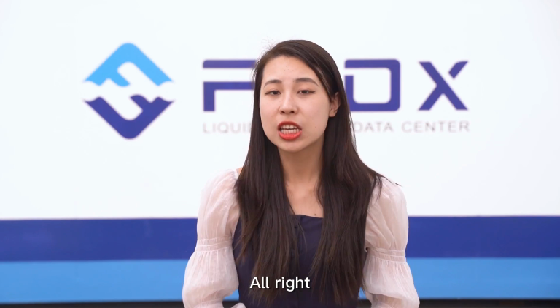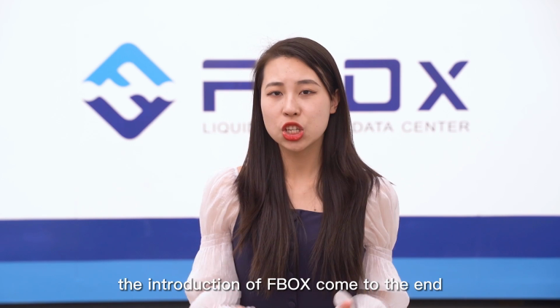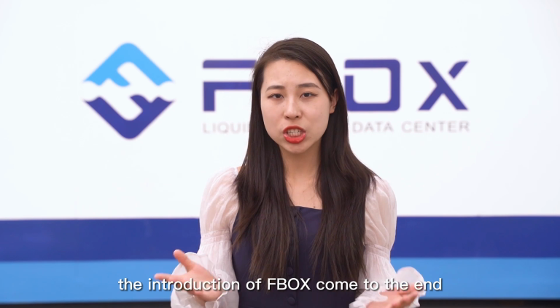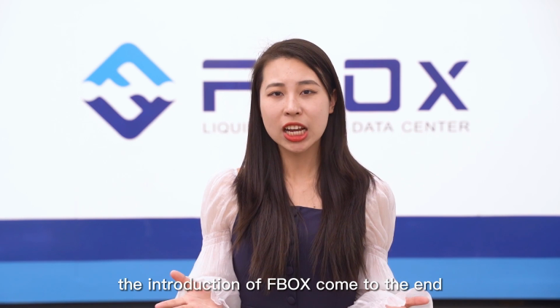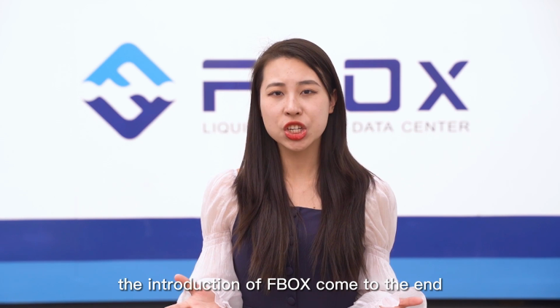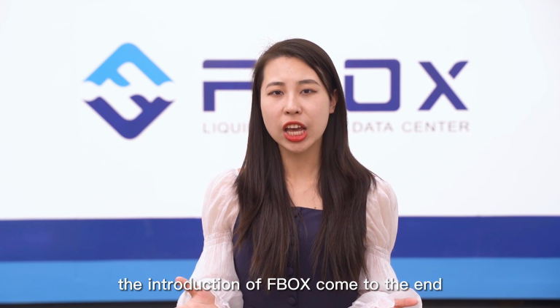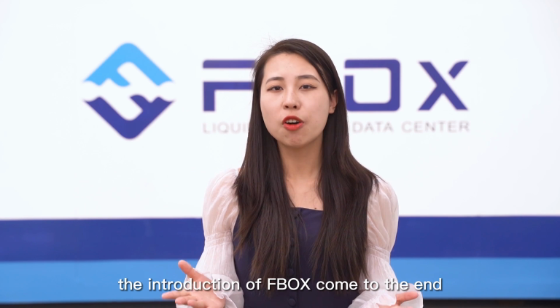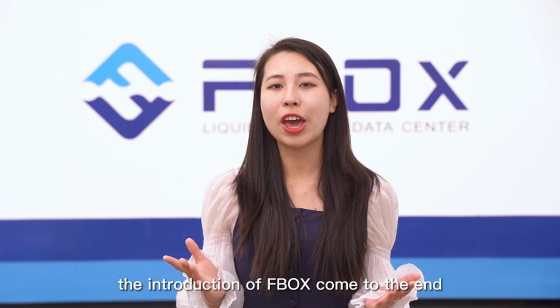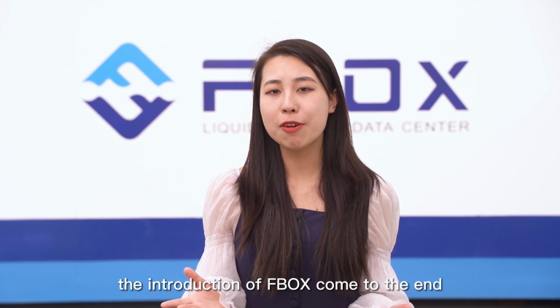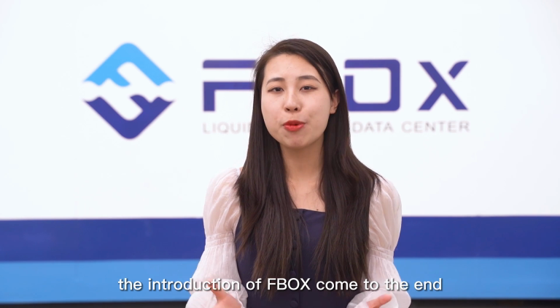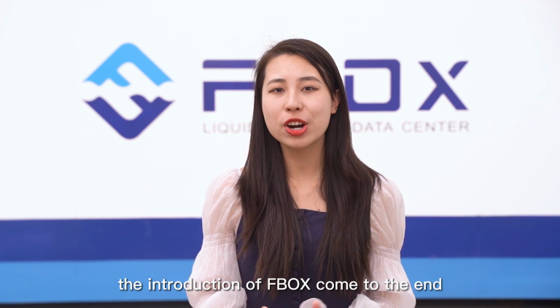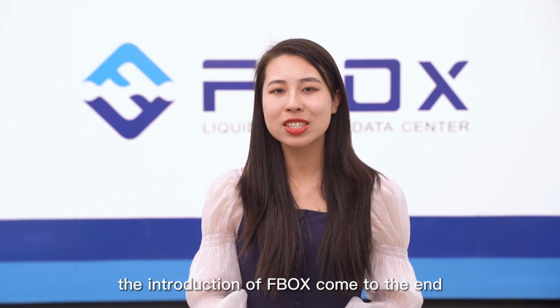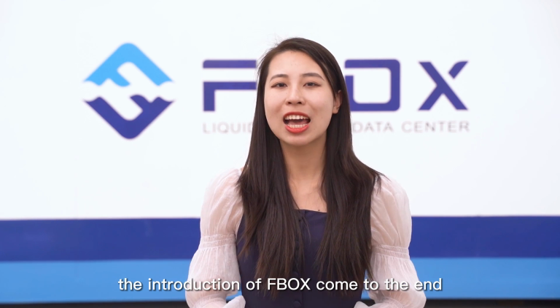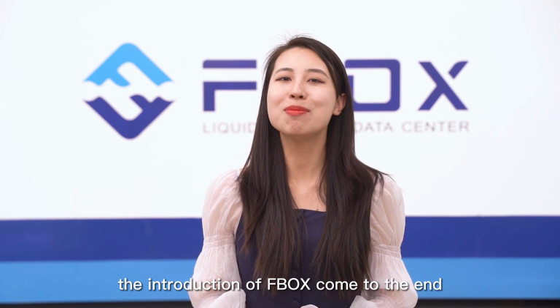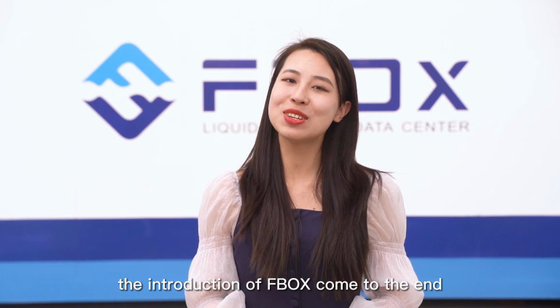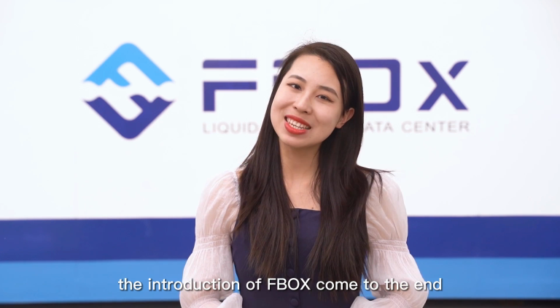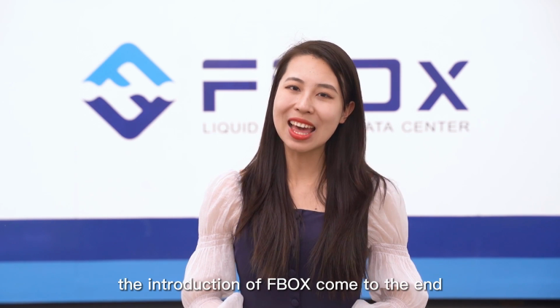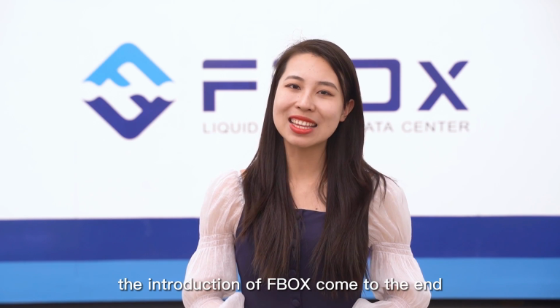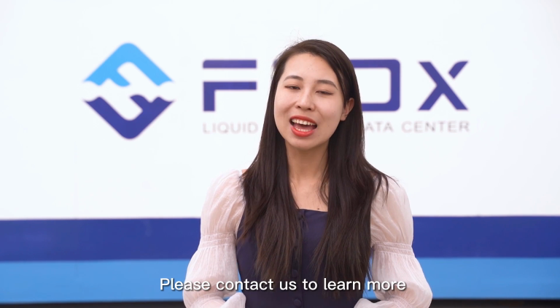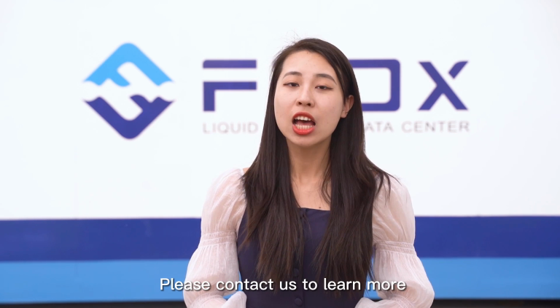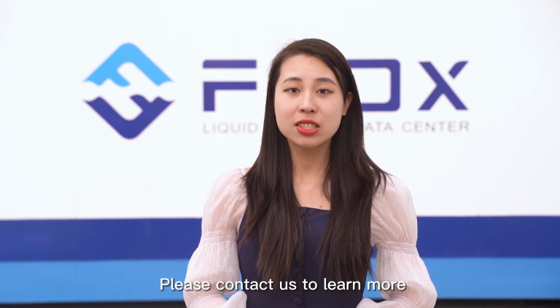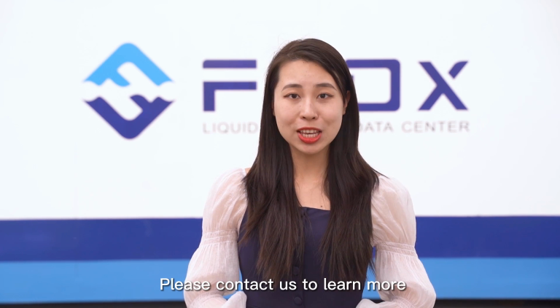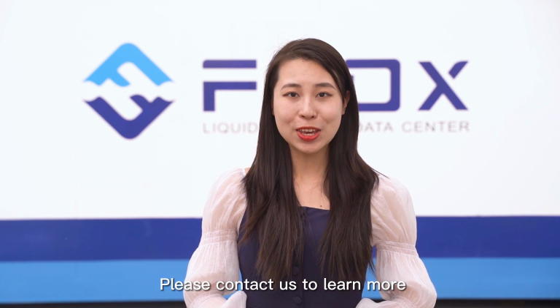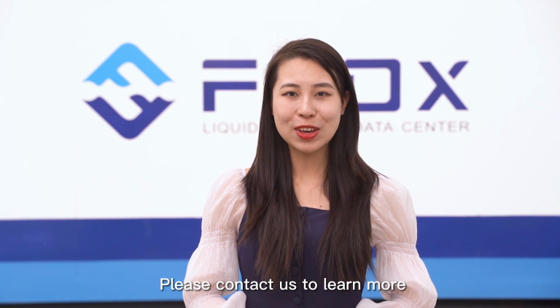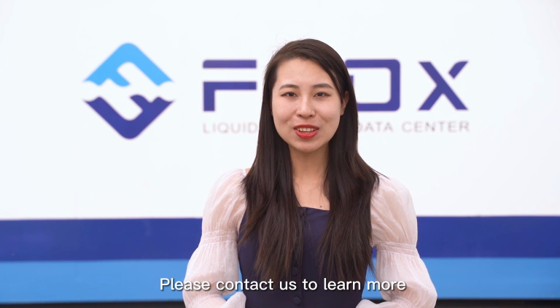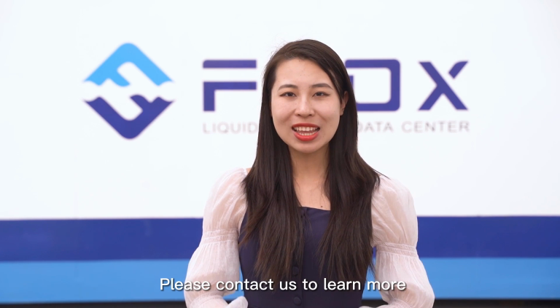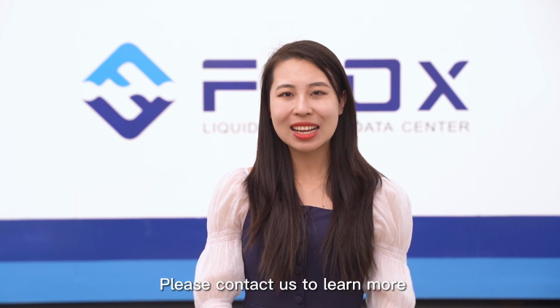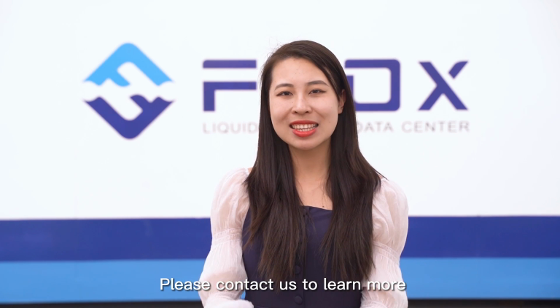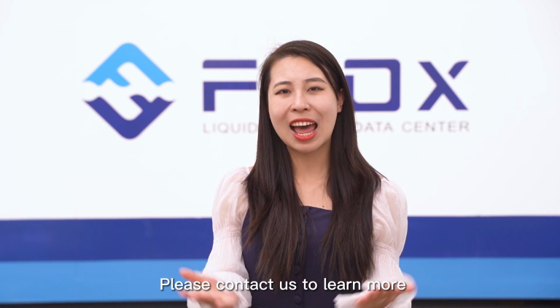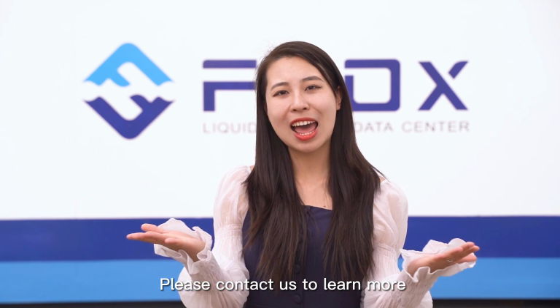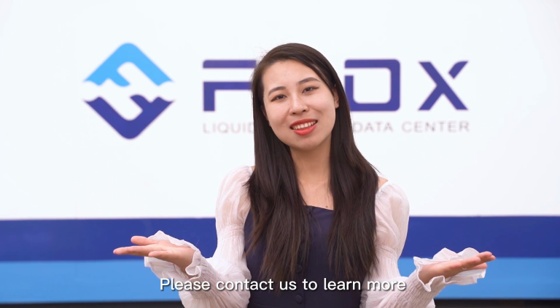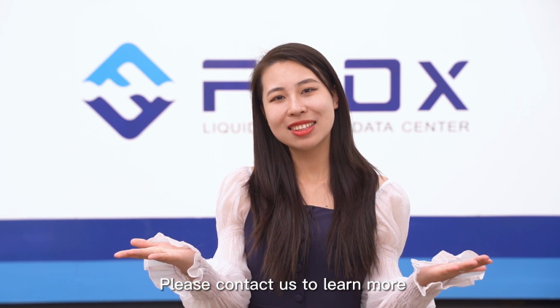The introduction of FBOX comes to an end. Please contact us to learn more.